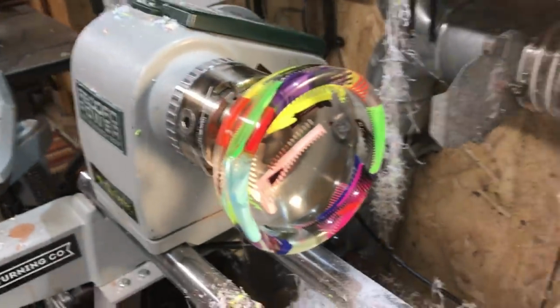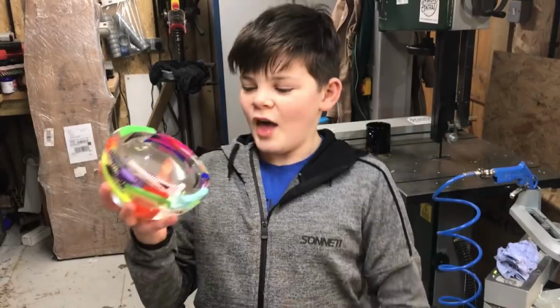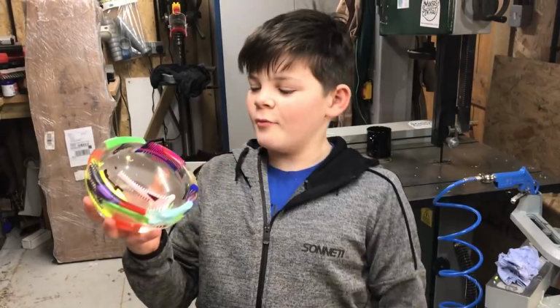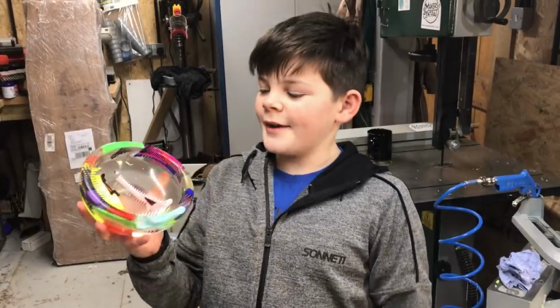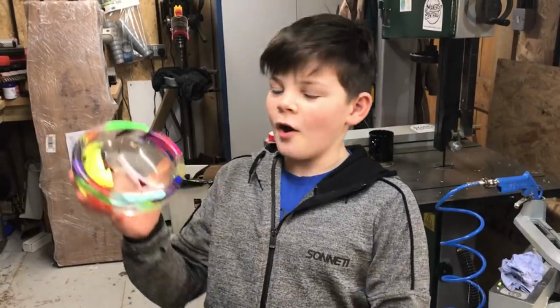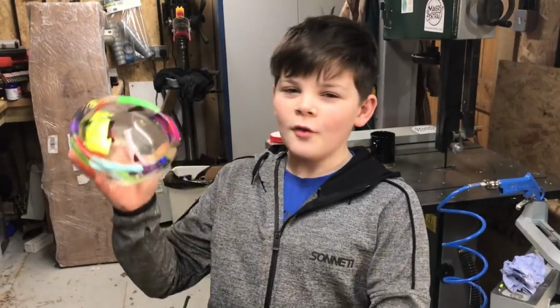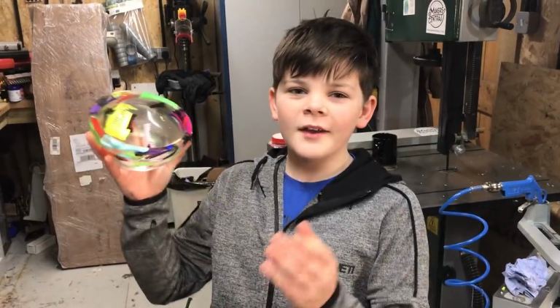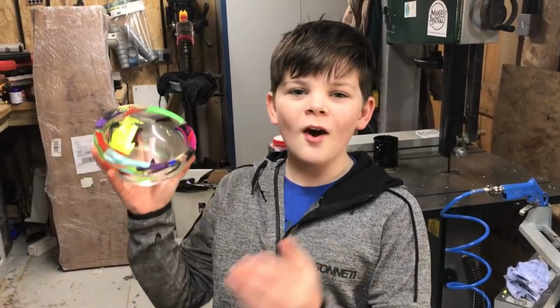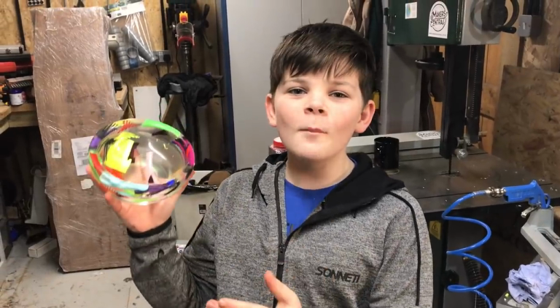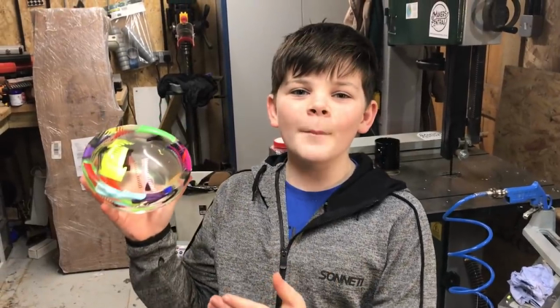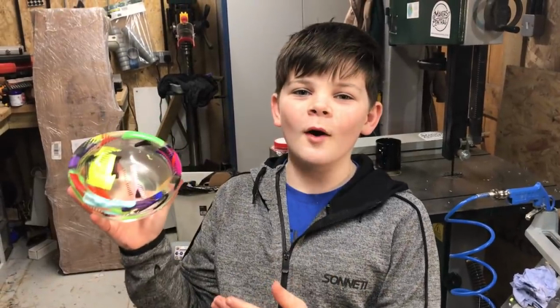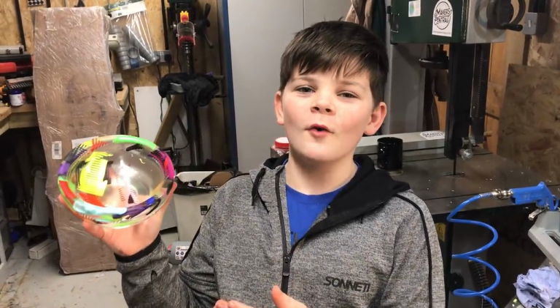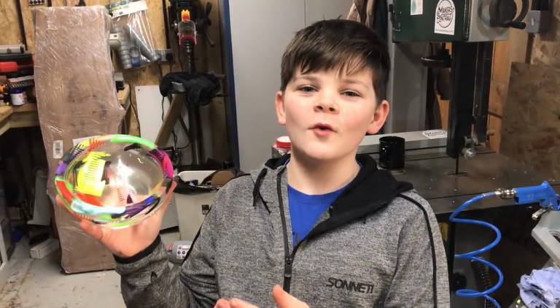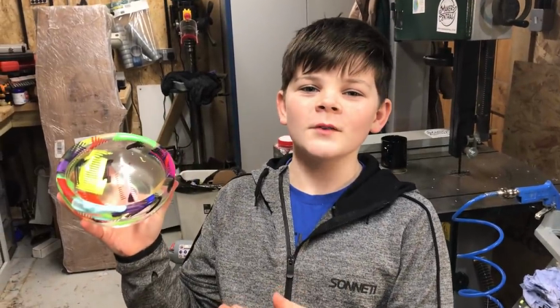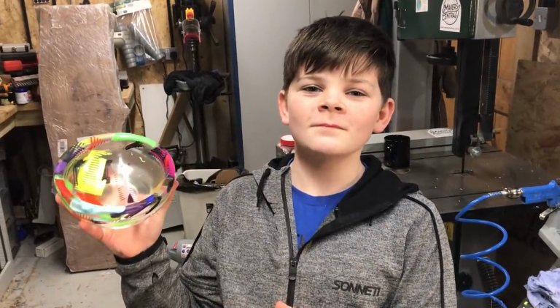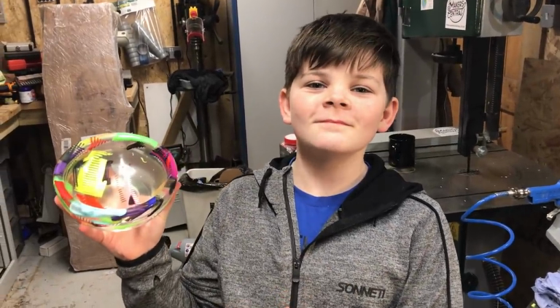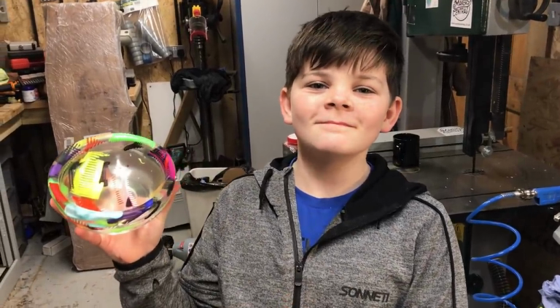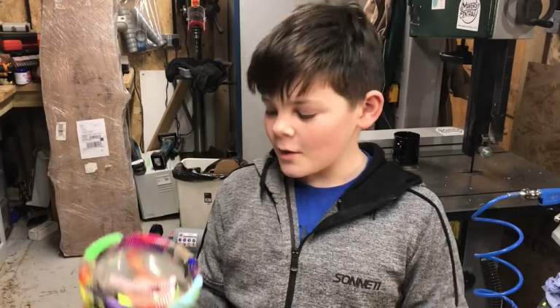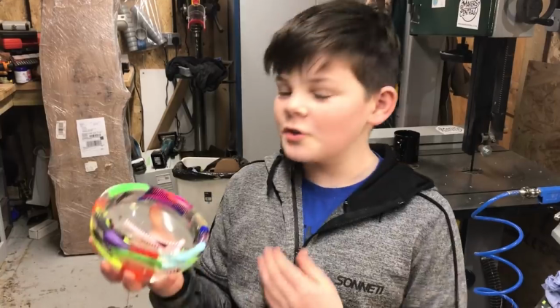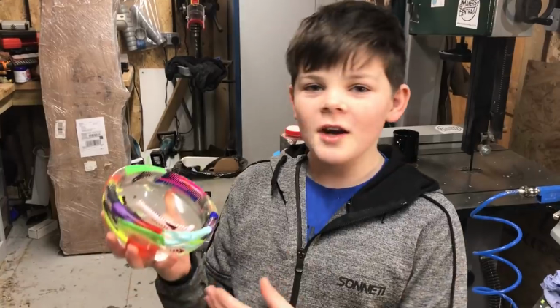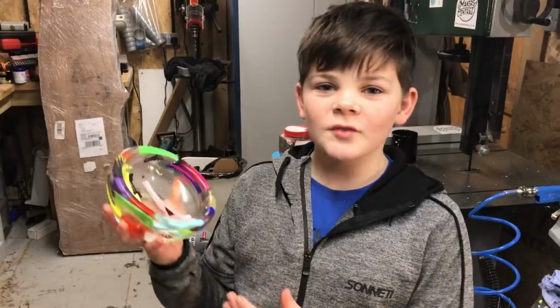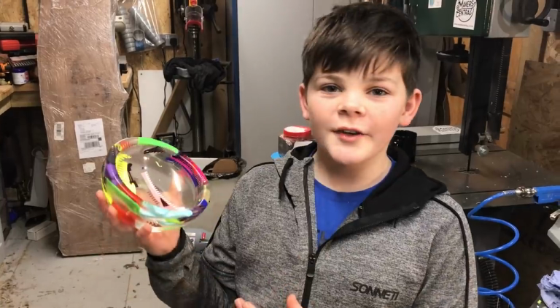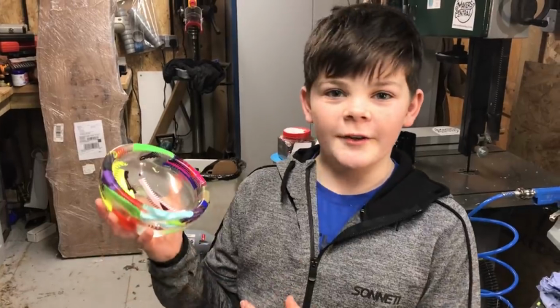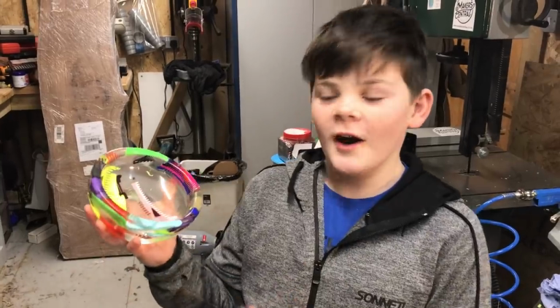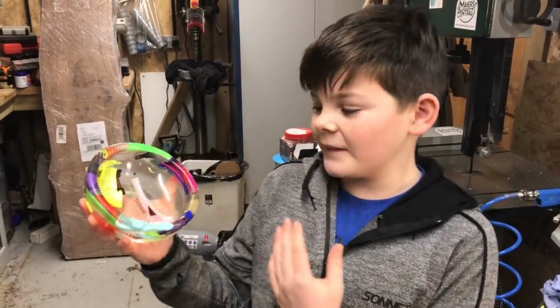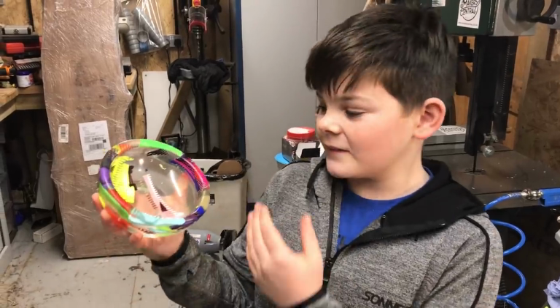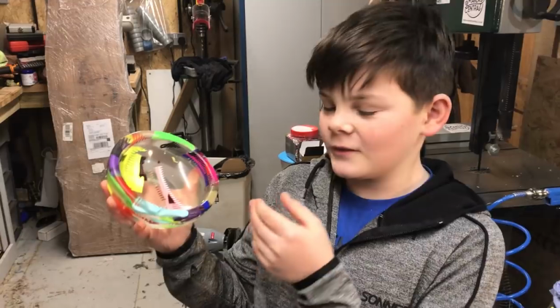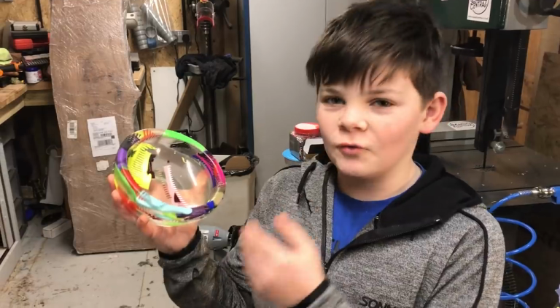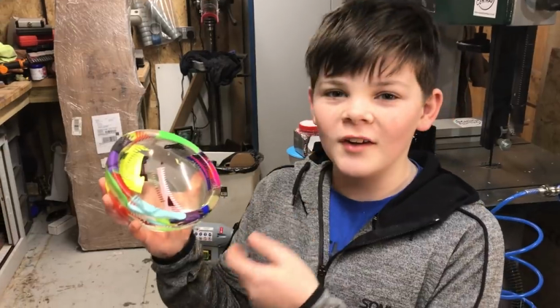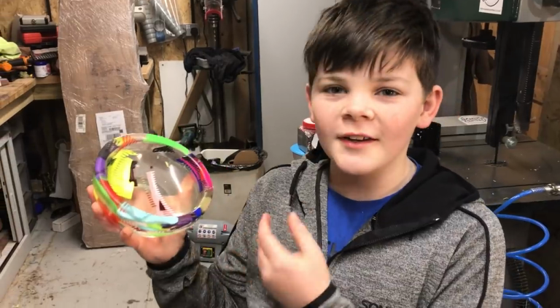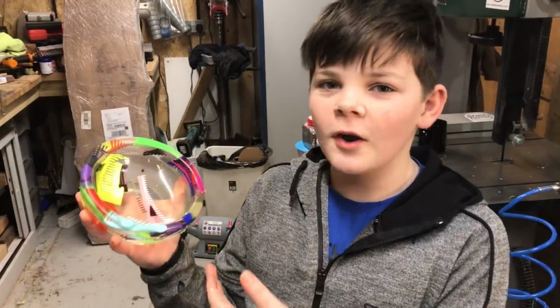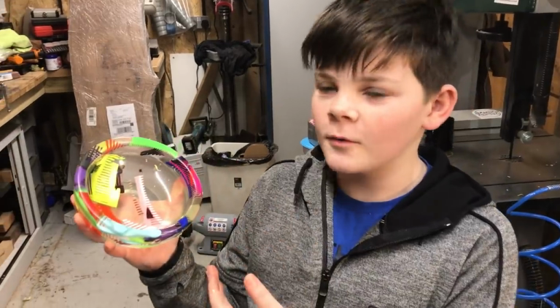There we go — the comb bowl! So what do you guys reckon? I think this looks really cool.